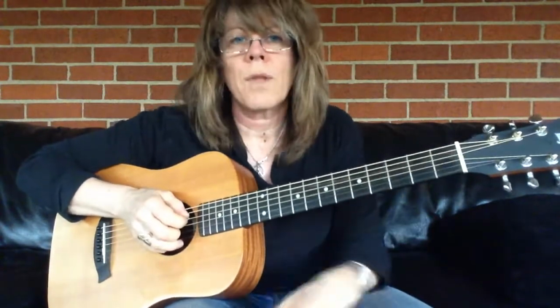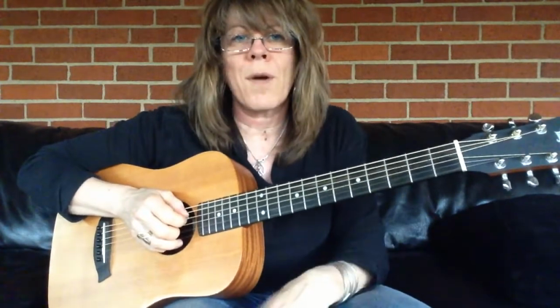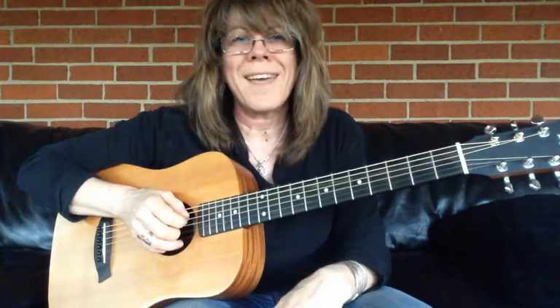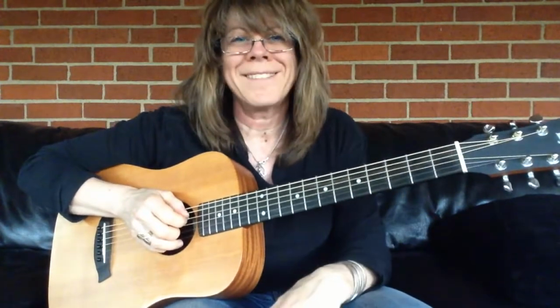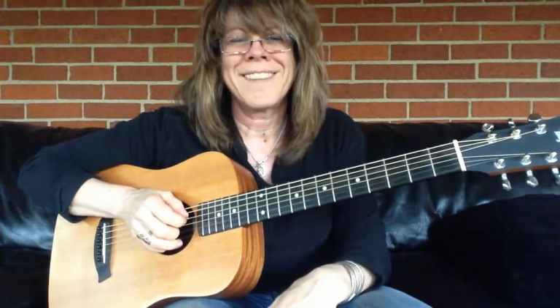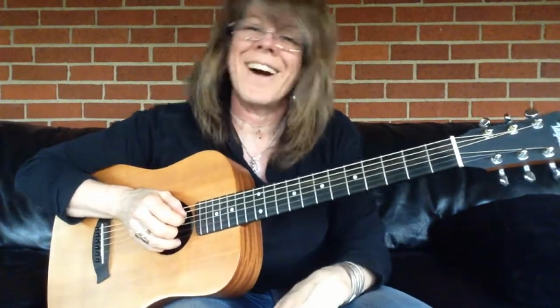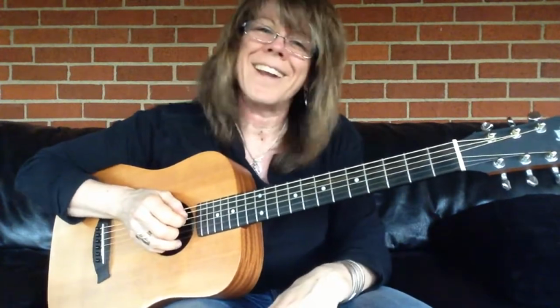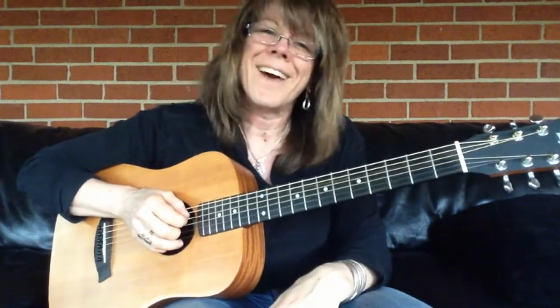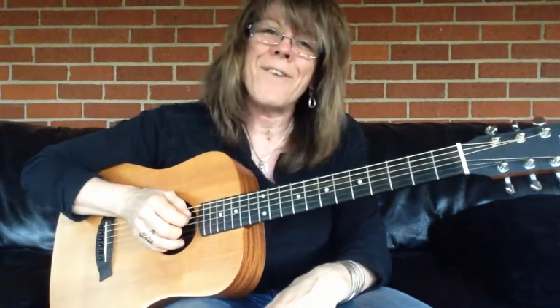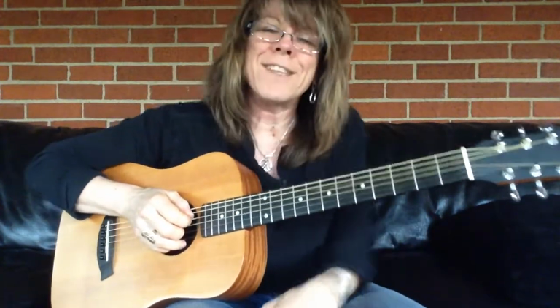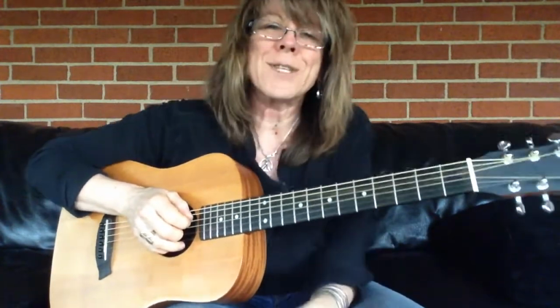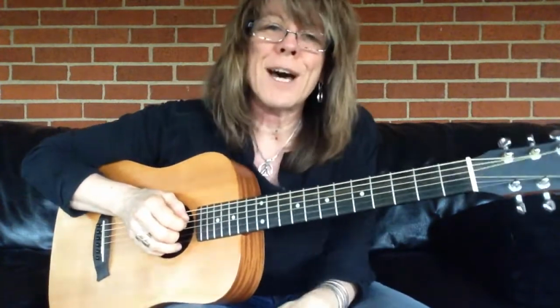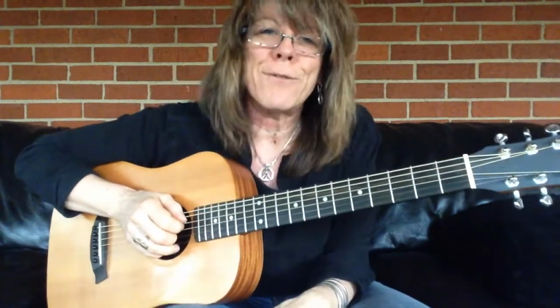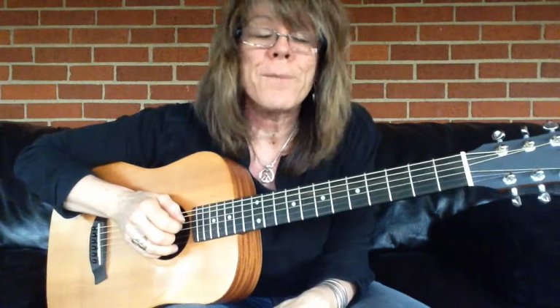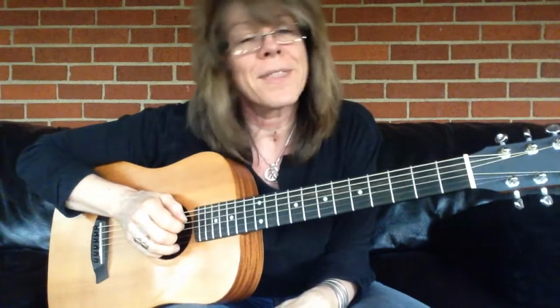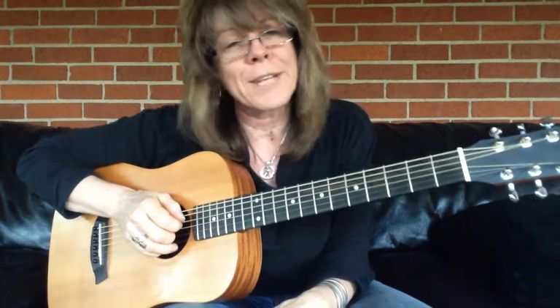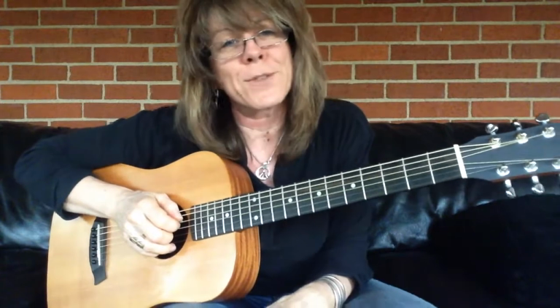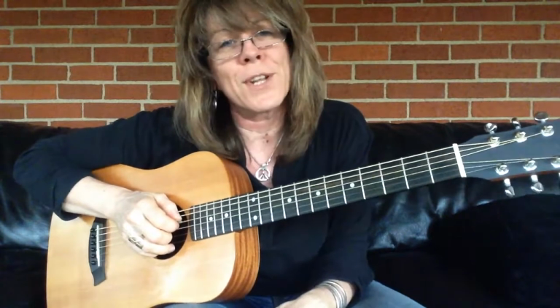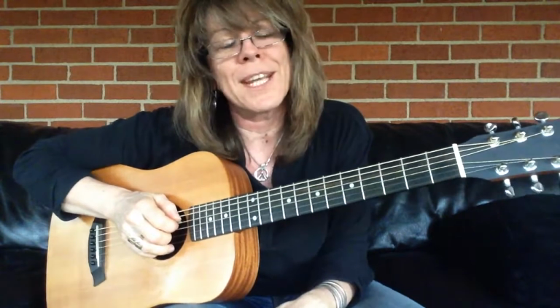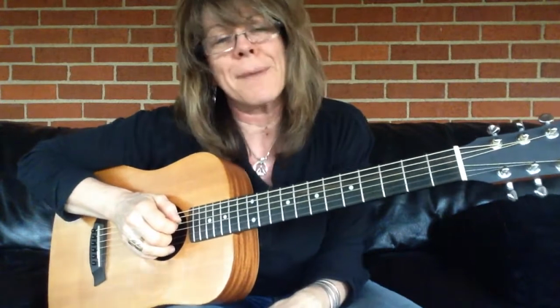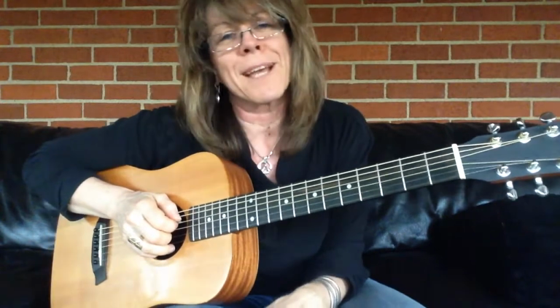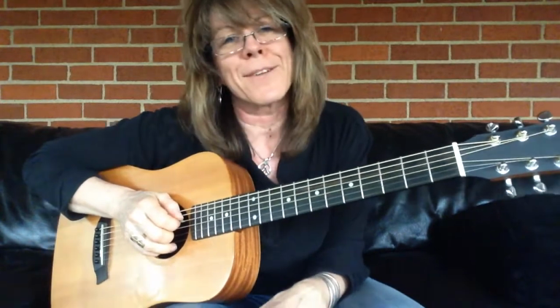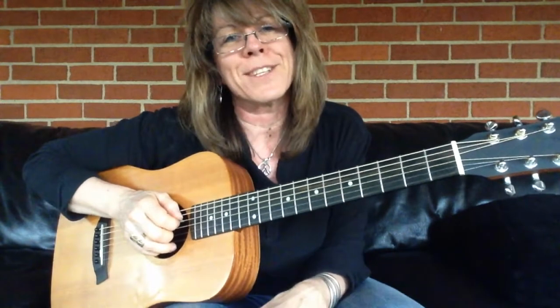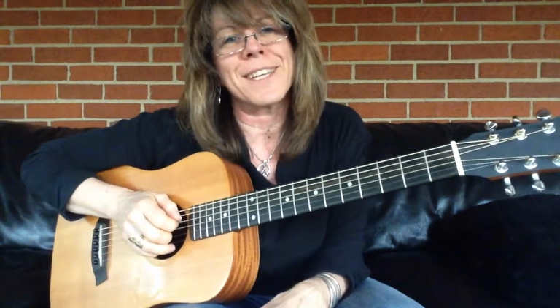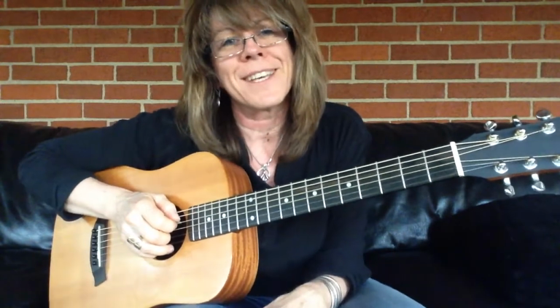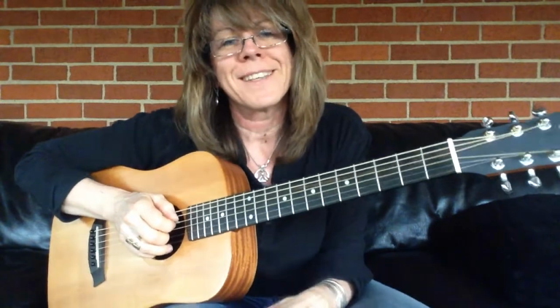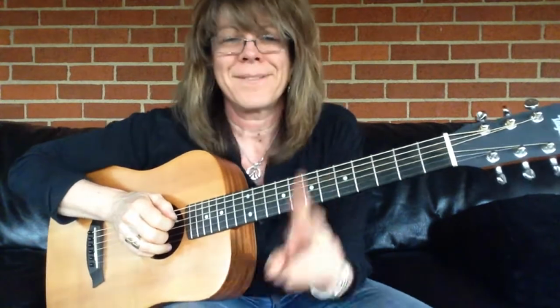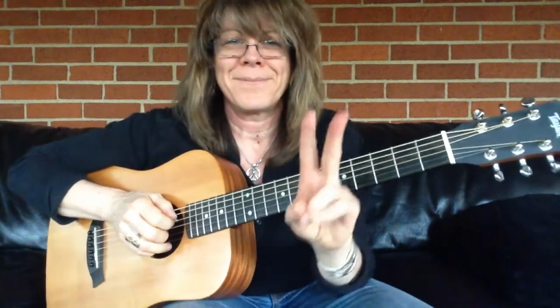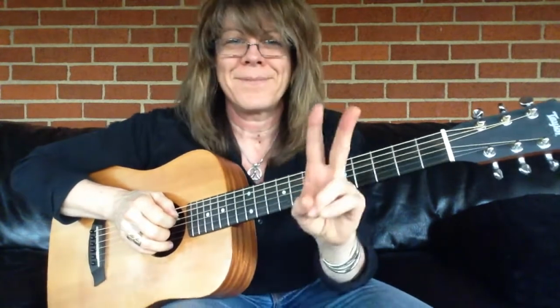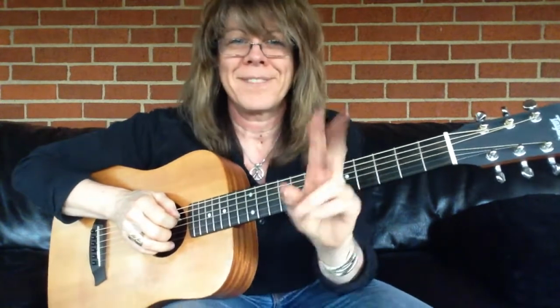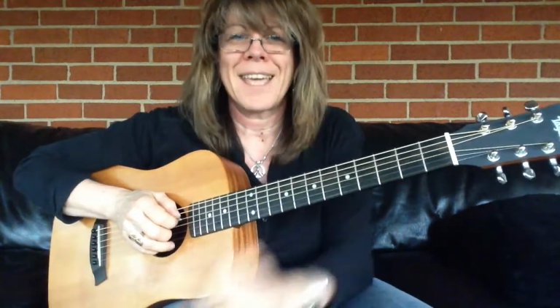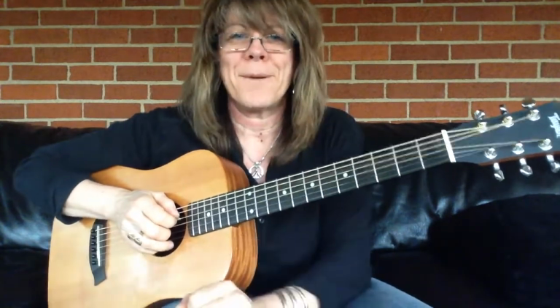Hopefully this was helpful. Thanks for tuning in. I'm Kelly Ritchie. Thank you. Bye-bye.